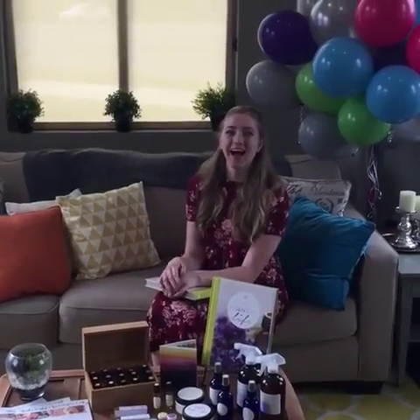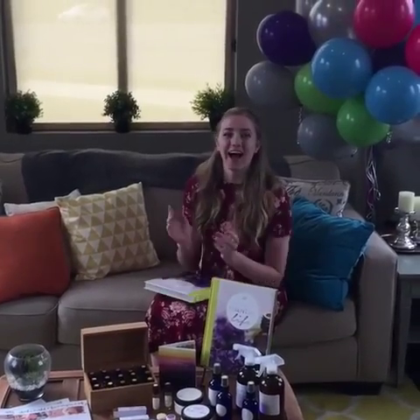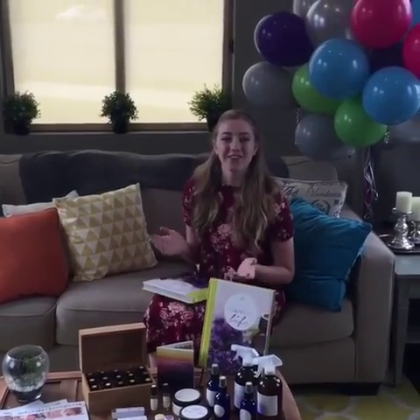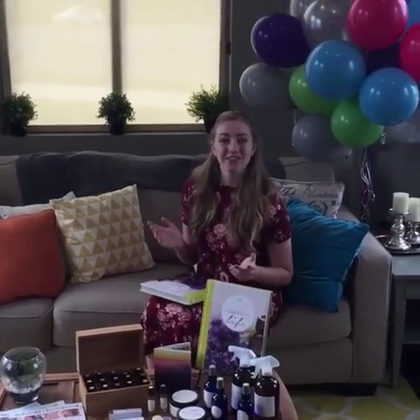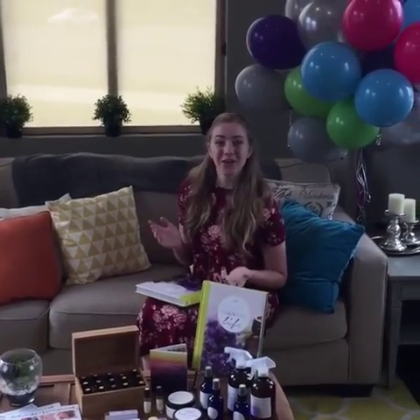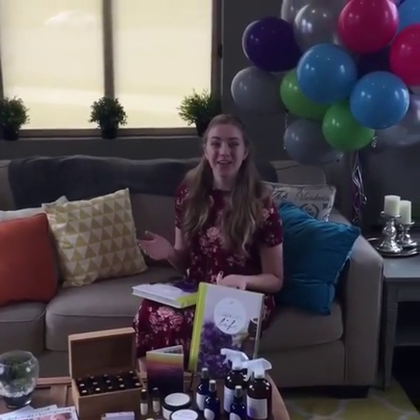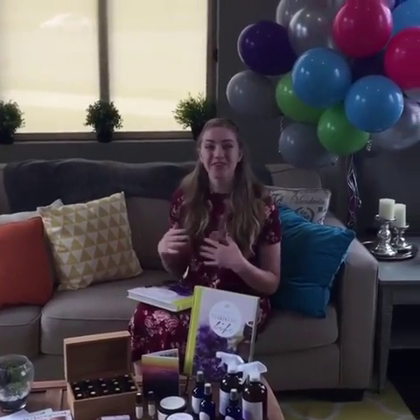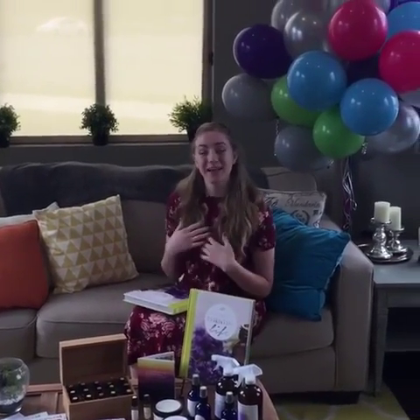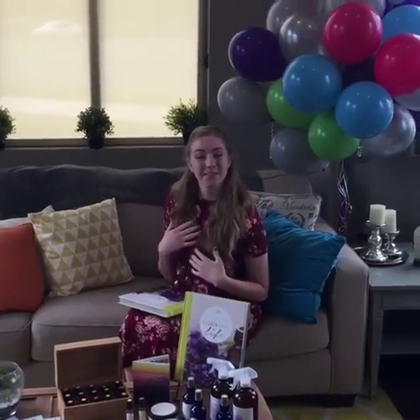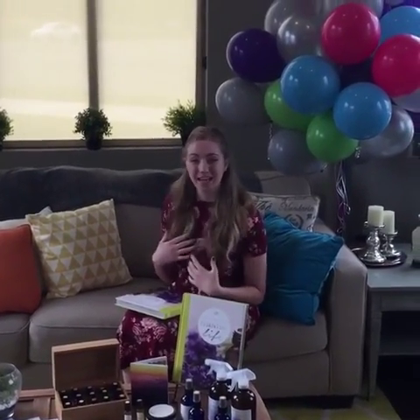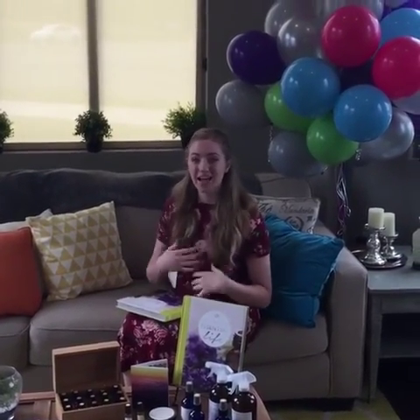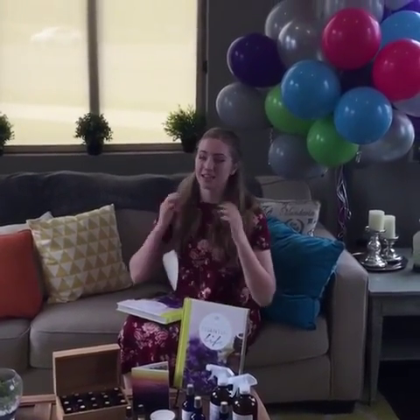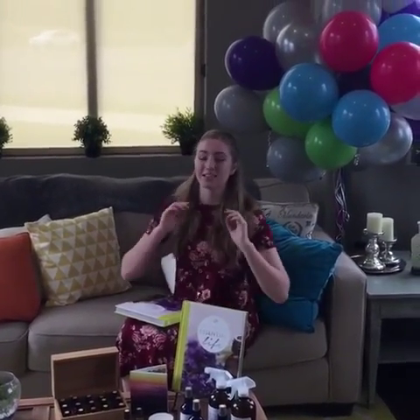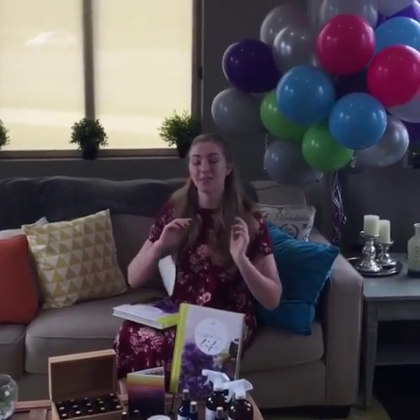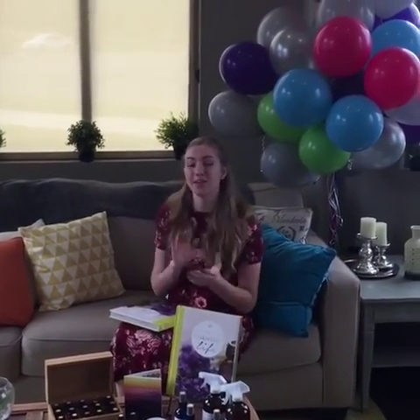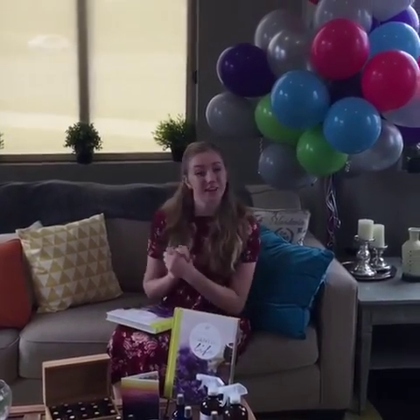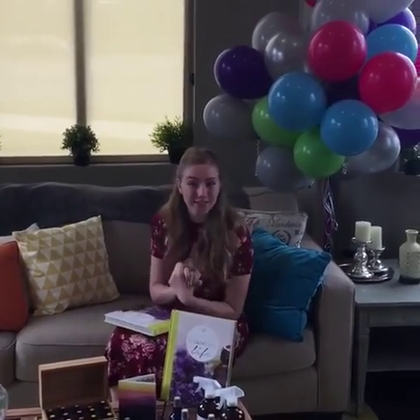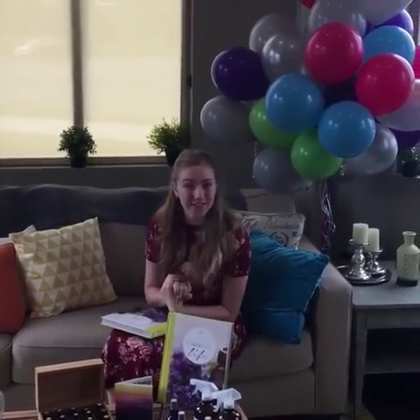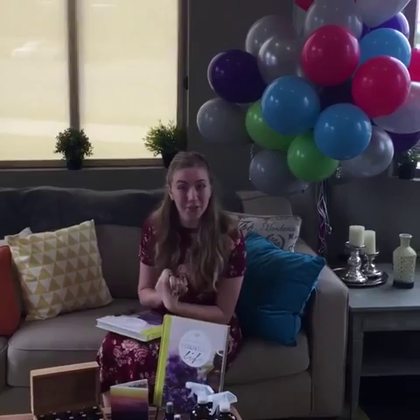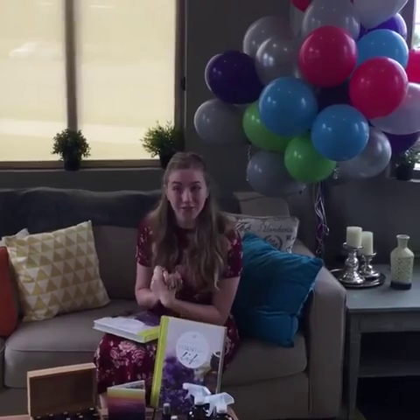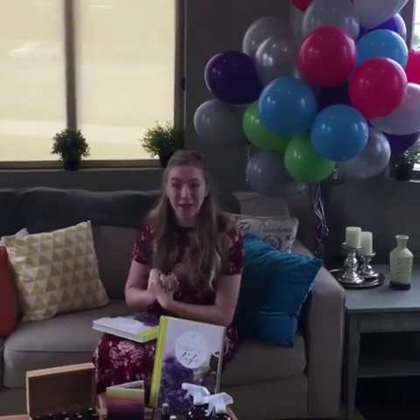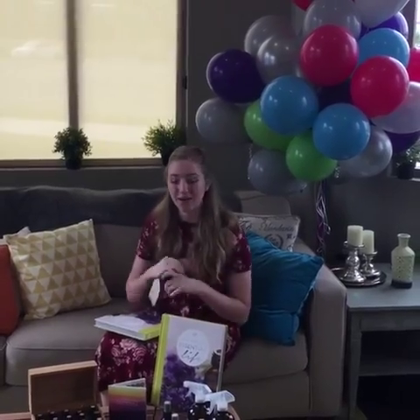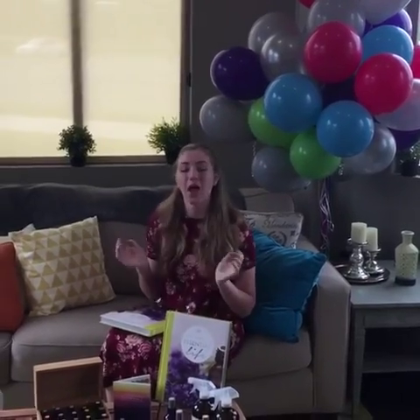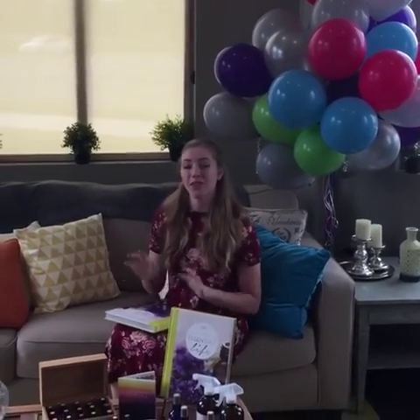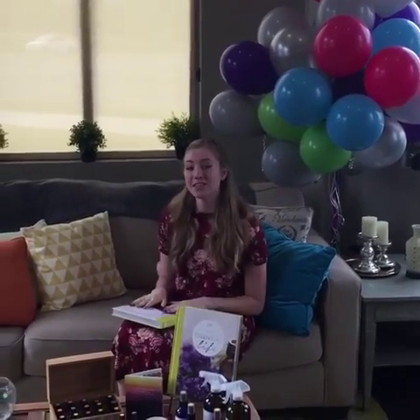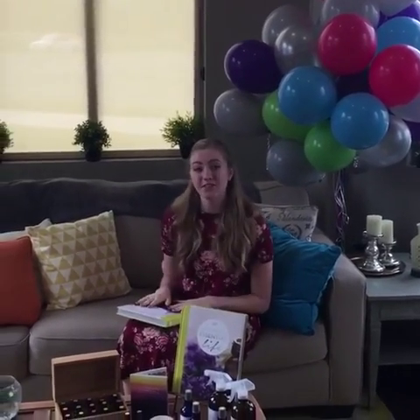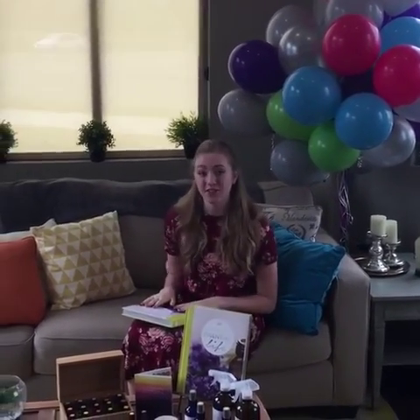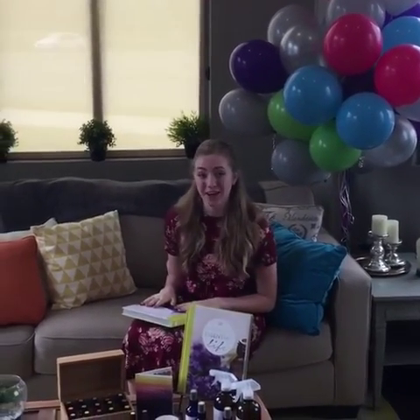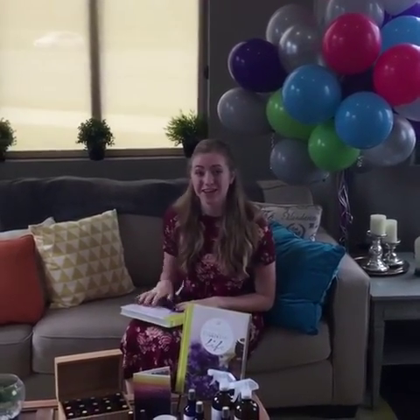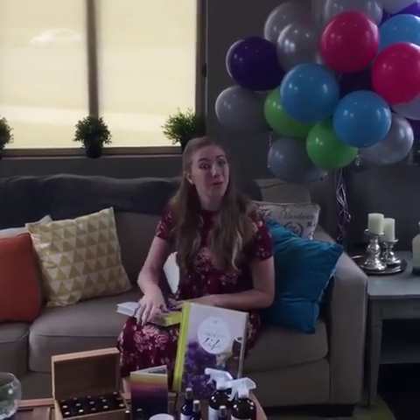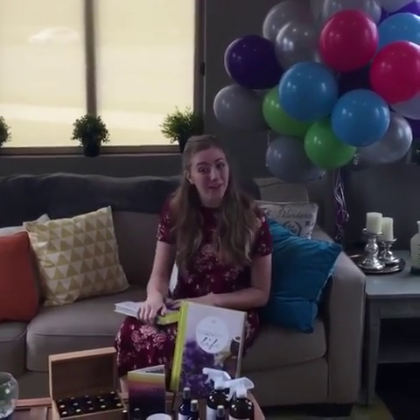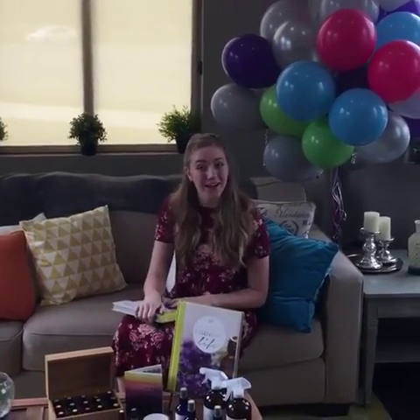Hi friends of Oil Life! My name is Hannah and this is gonna be your favorite day of the week from now on. This is Future Friday, so welcome!